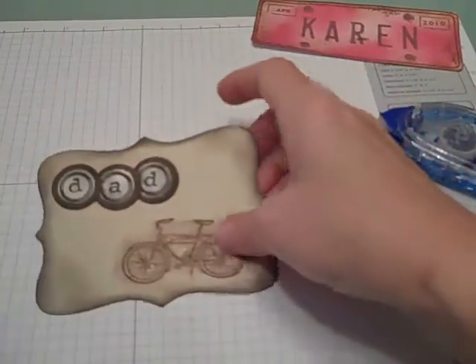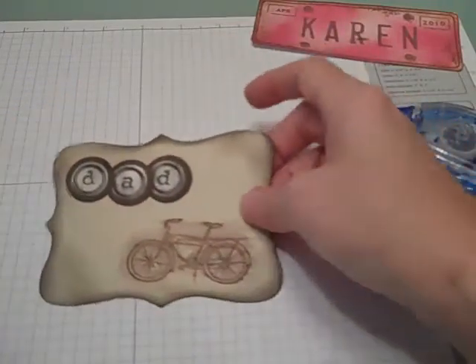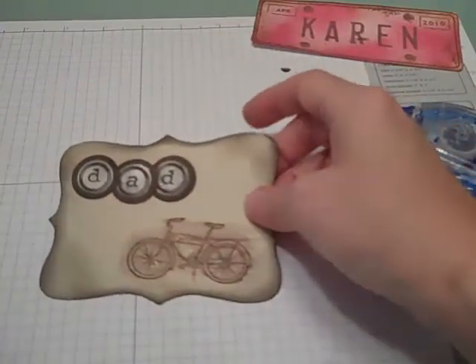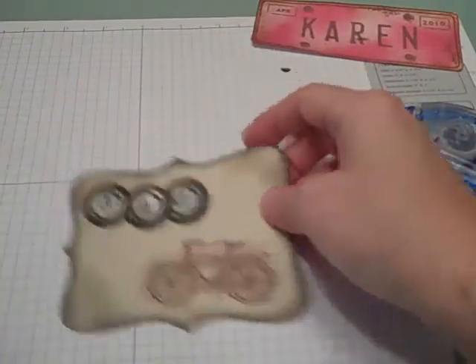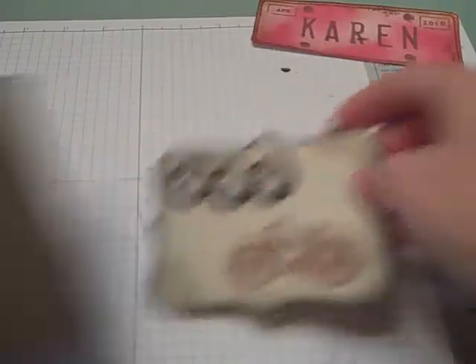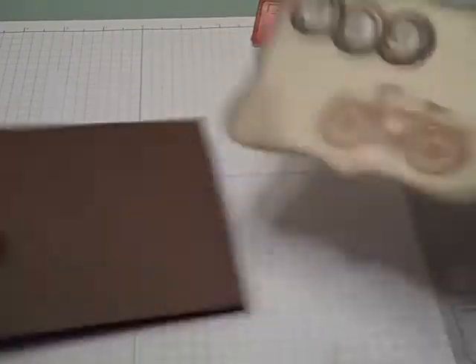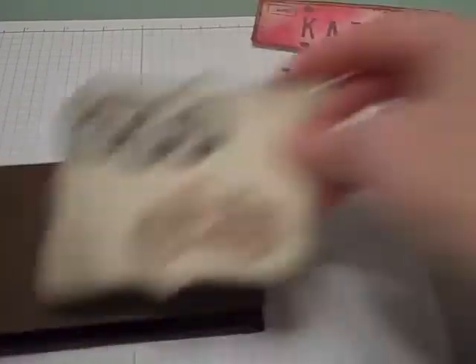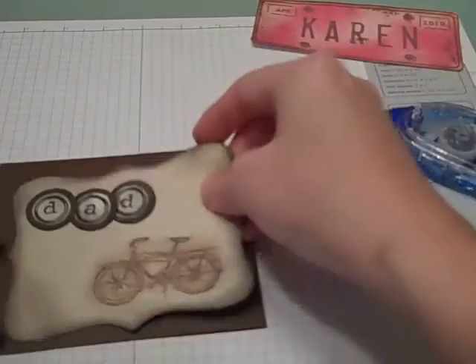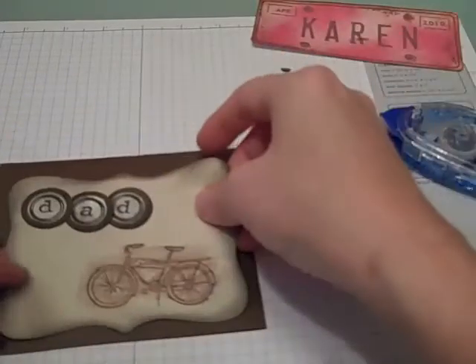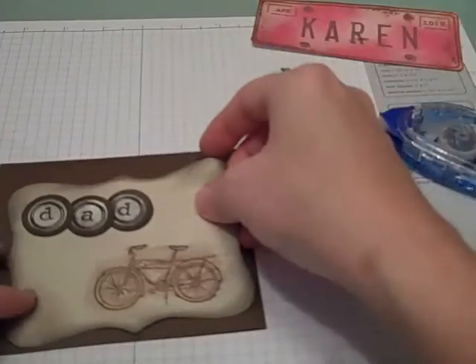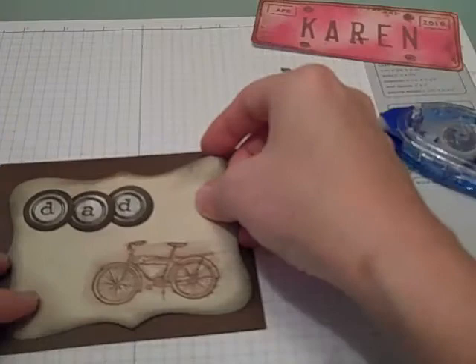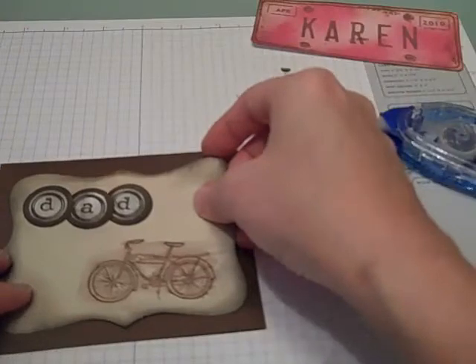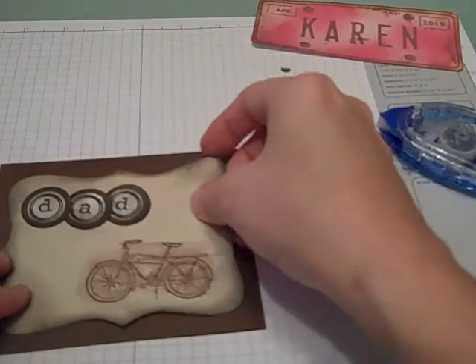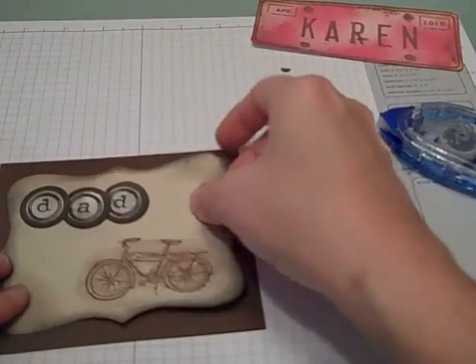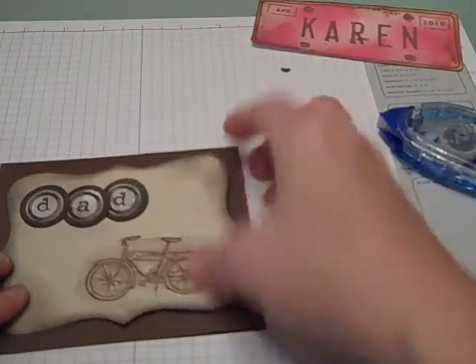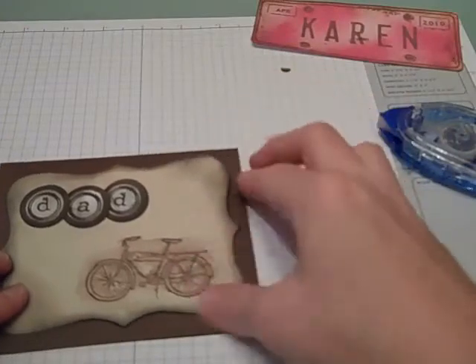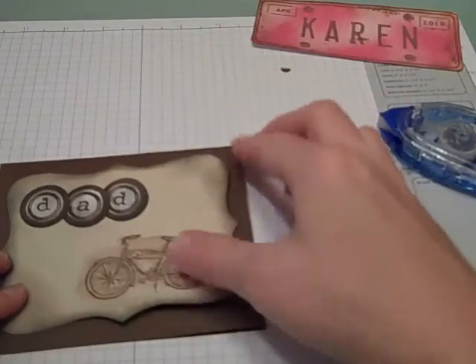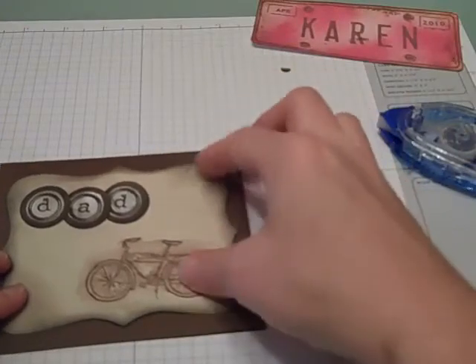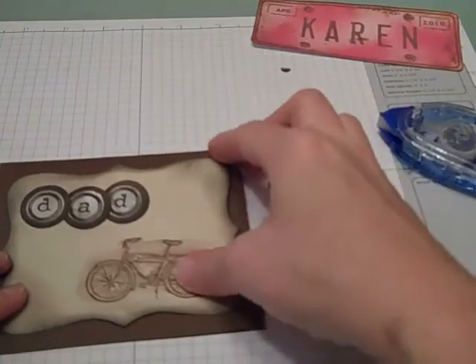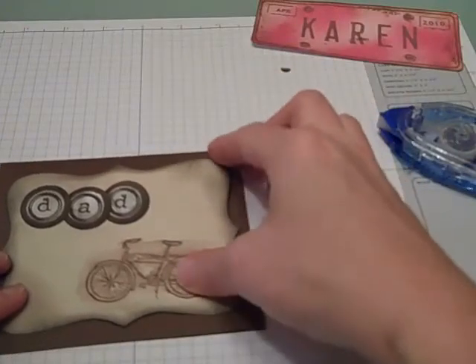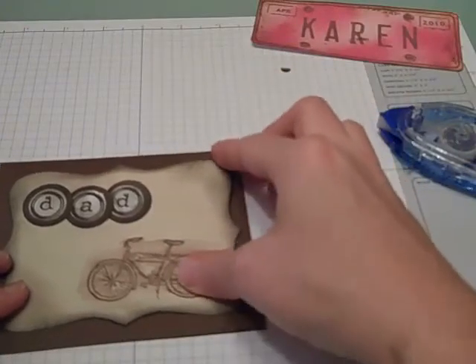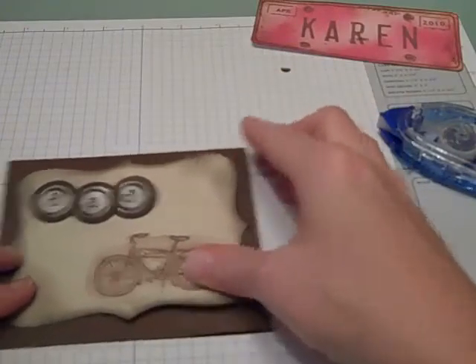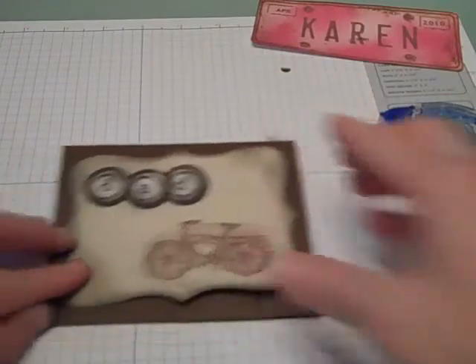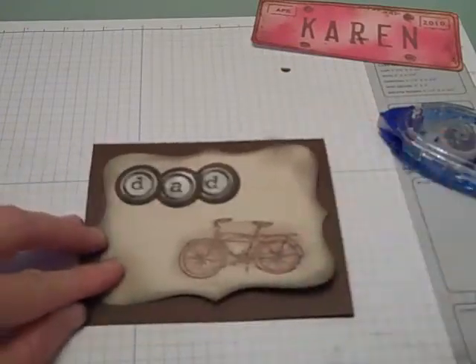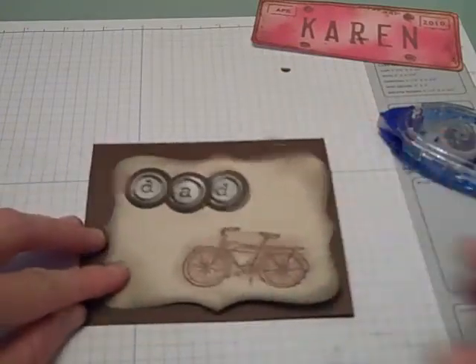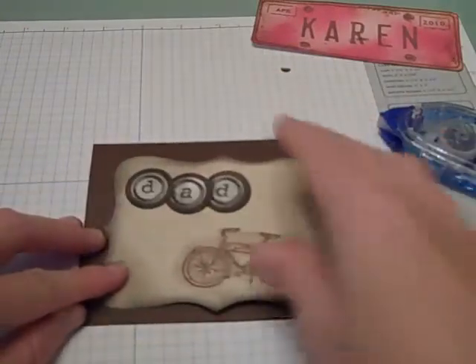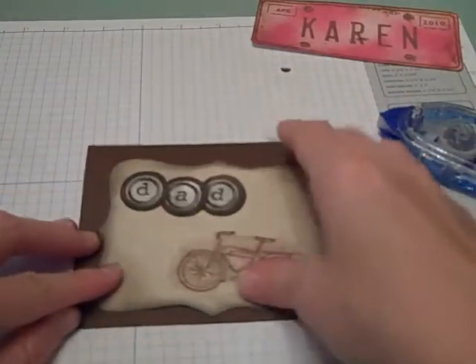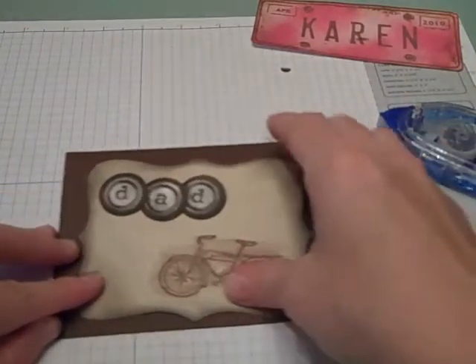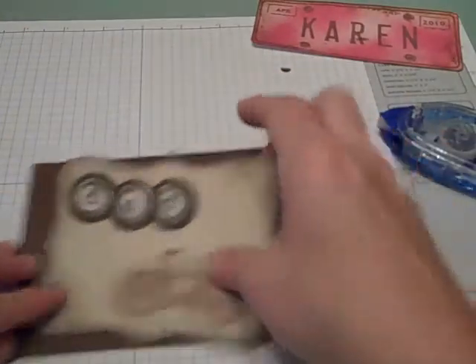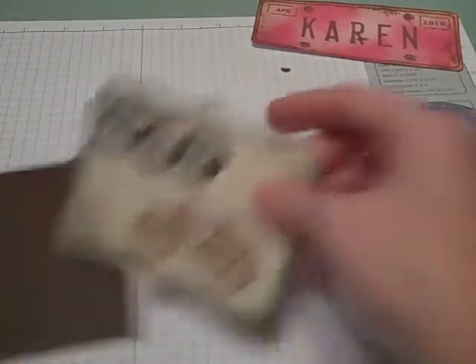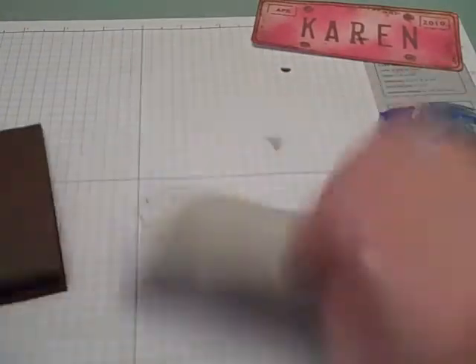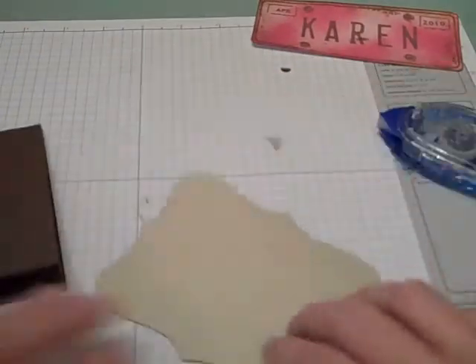Then I'm going to take a piece of card stock and attach that onto the front of some card stock.